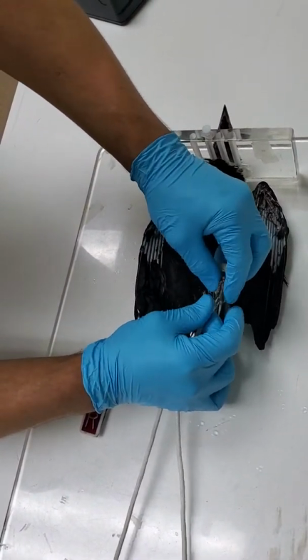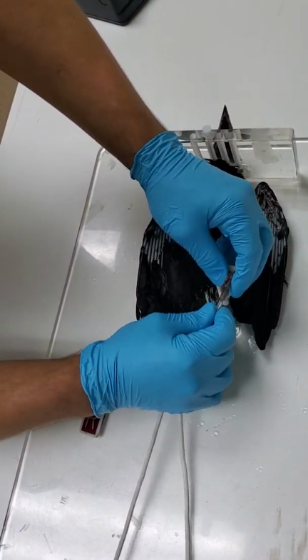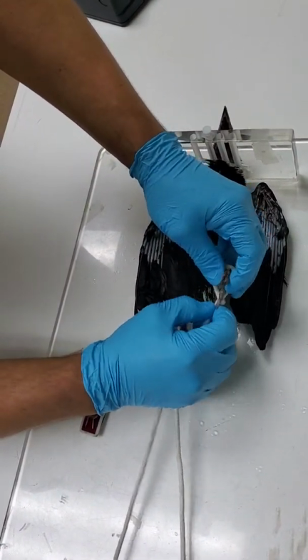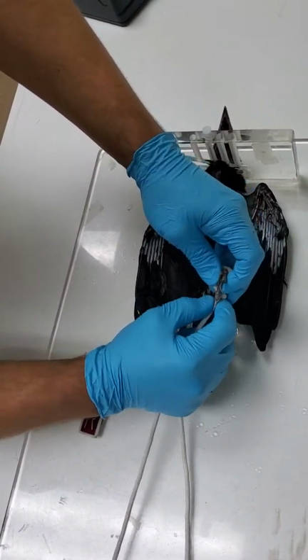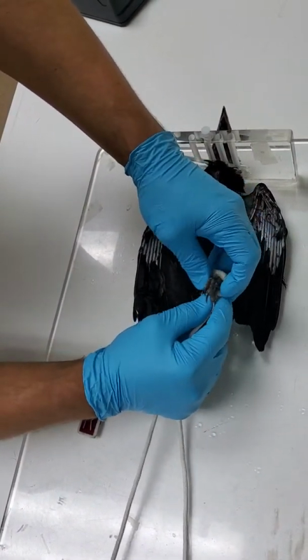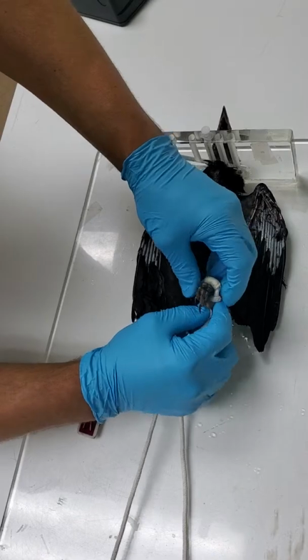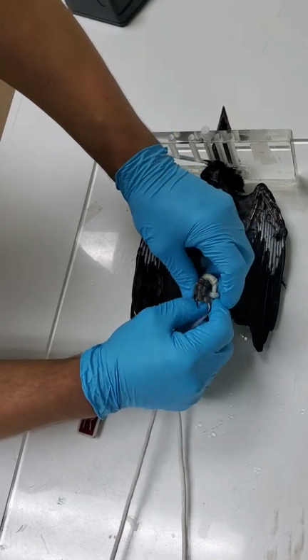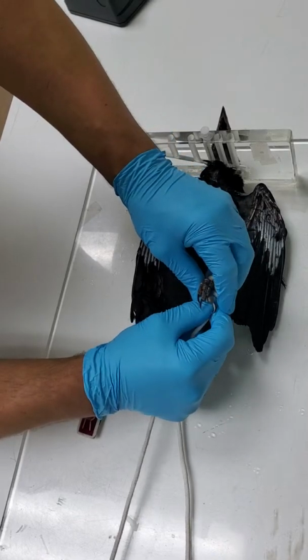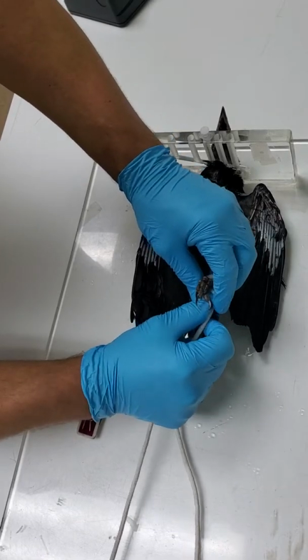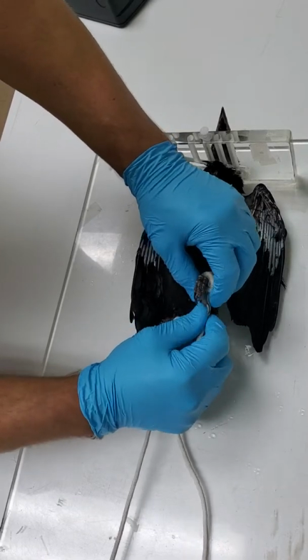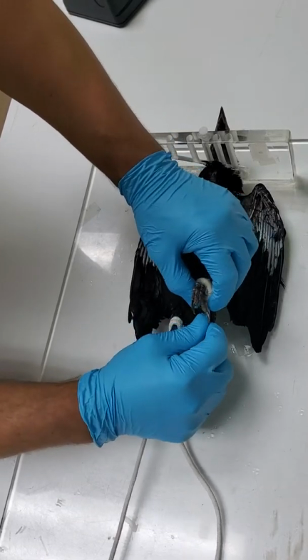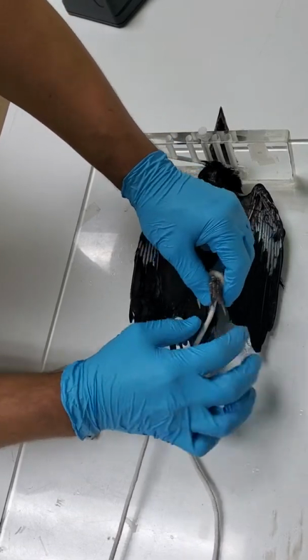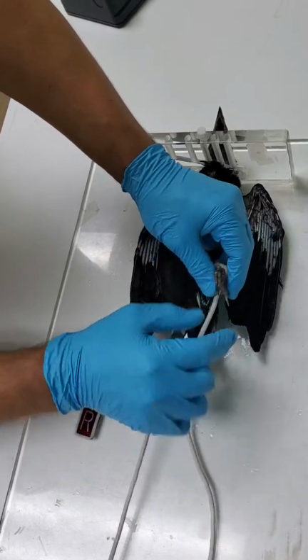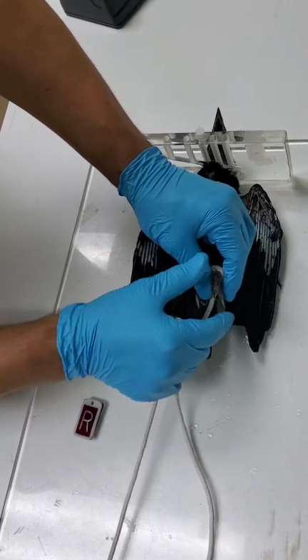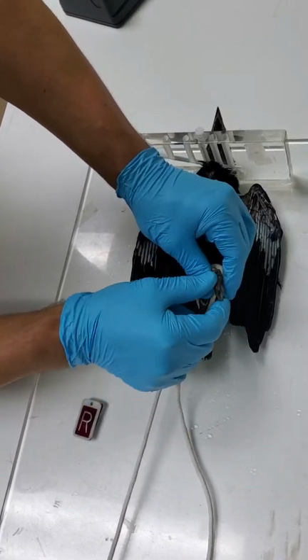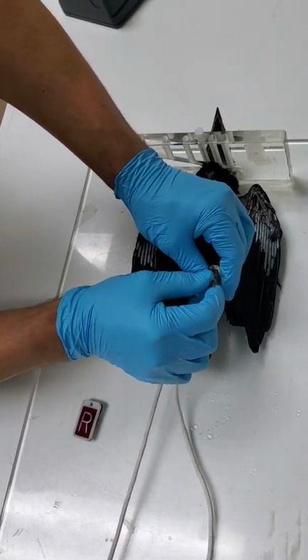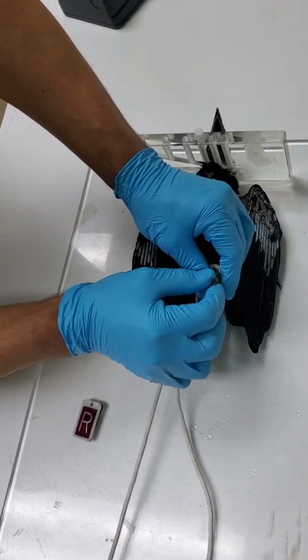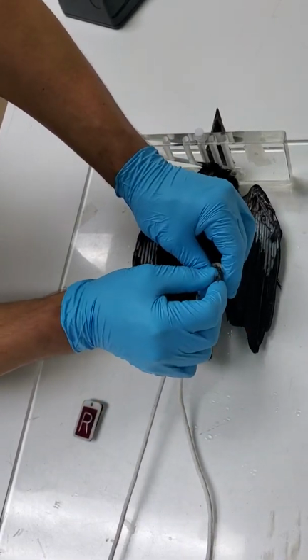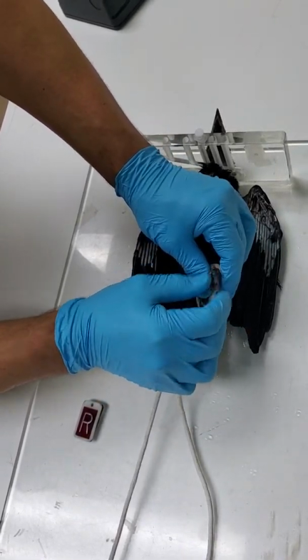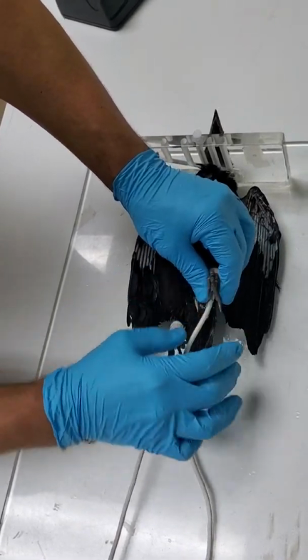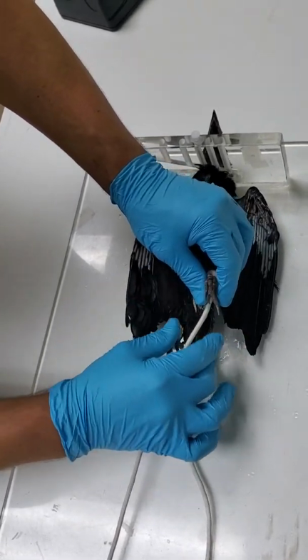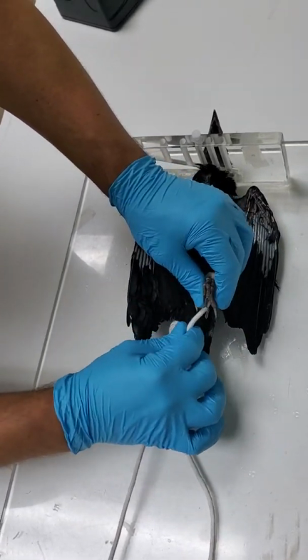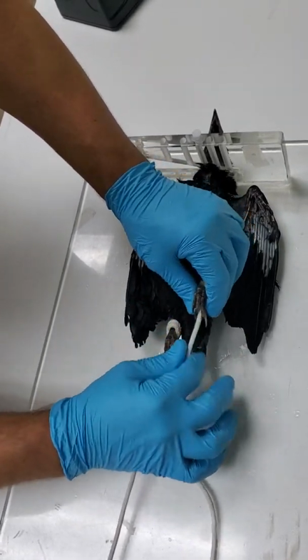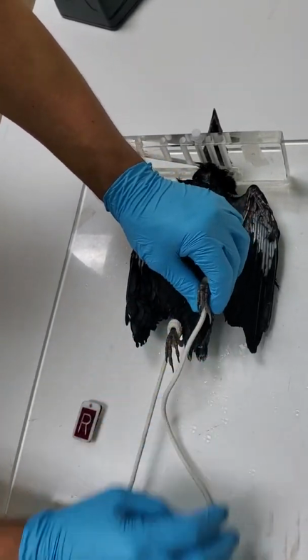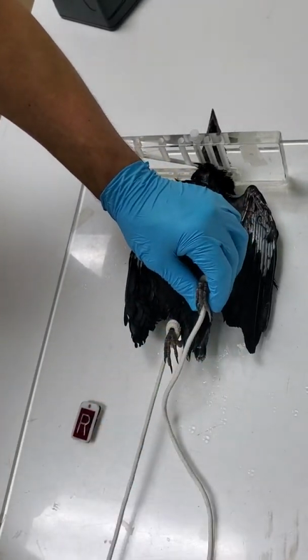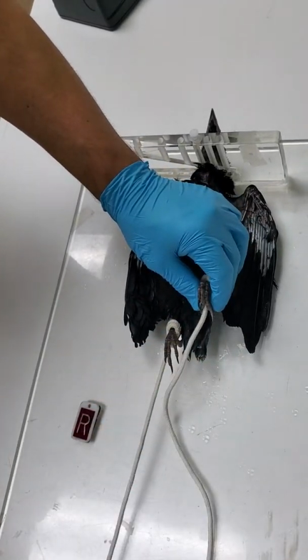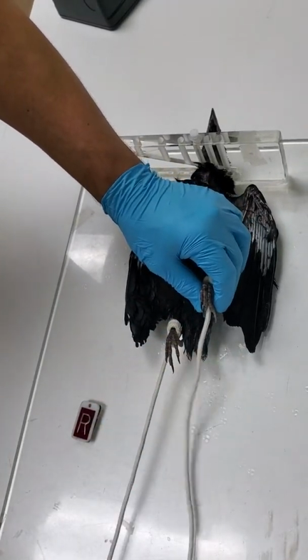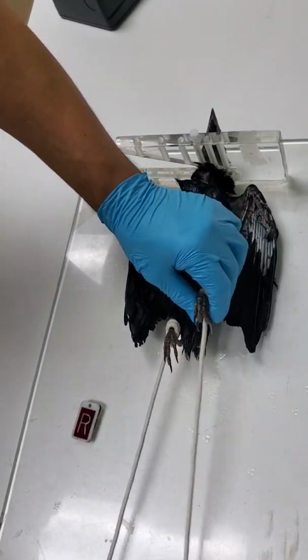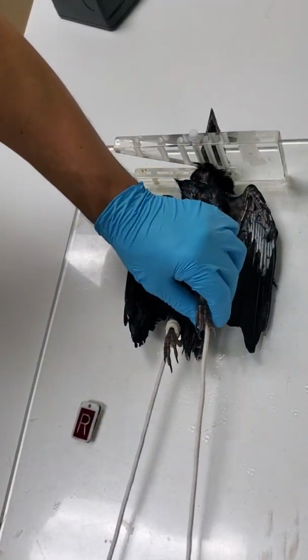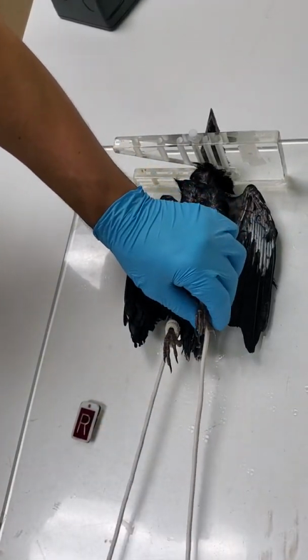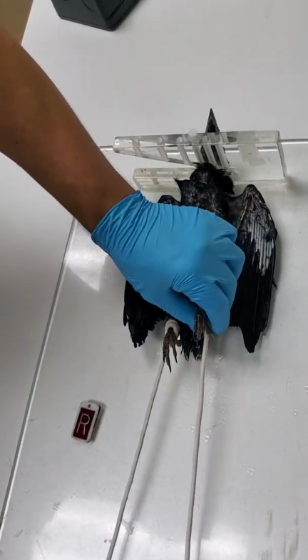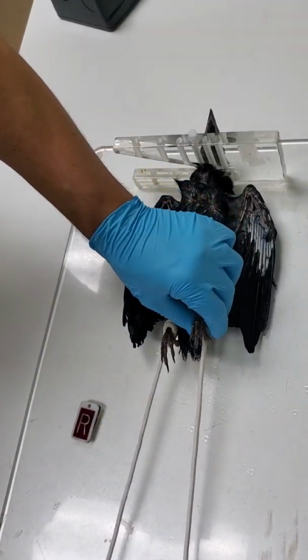If this was a bird of prey, we would normally wrap the claws — the talons — in vet wrap.